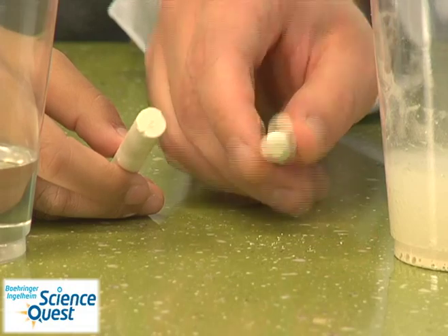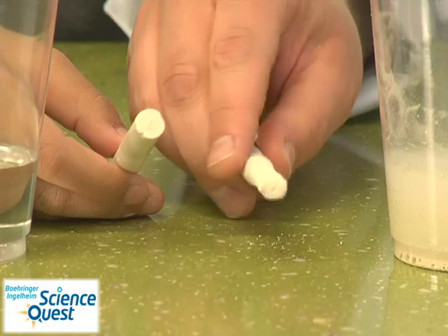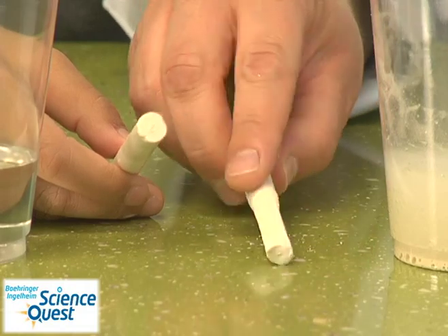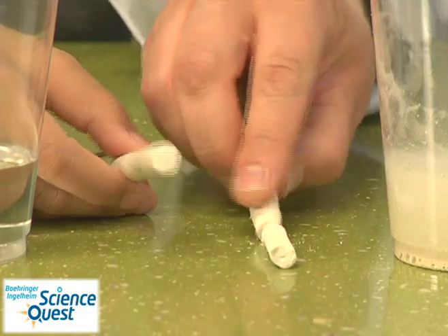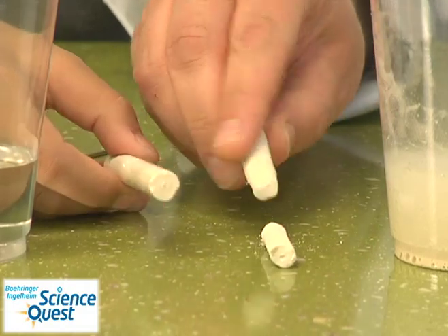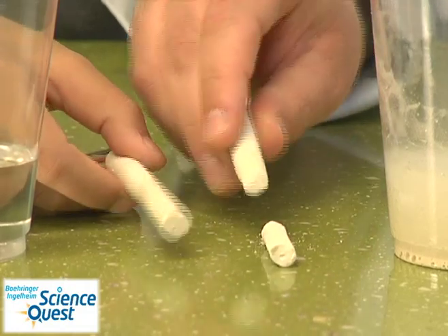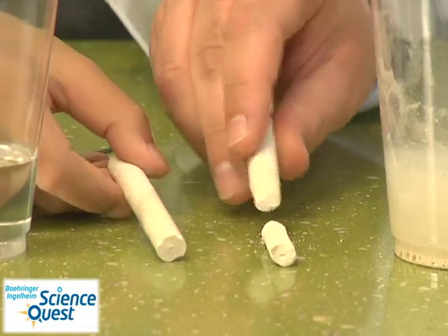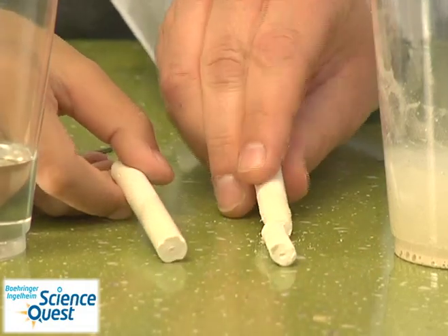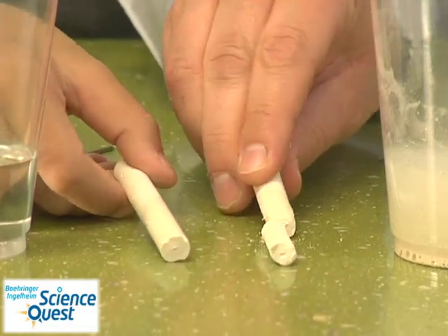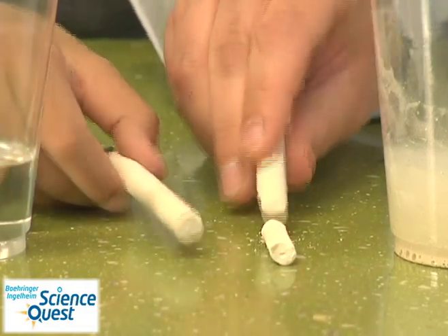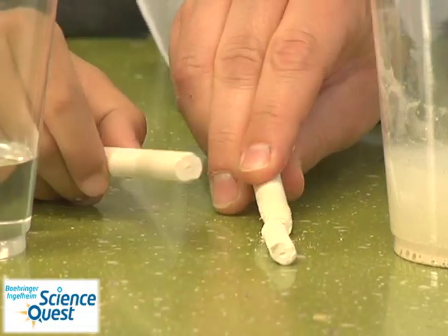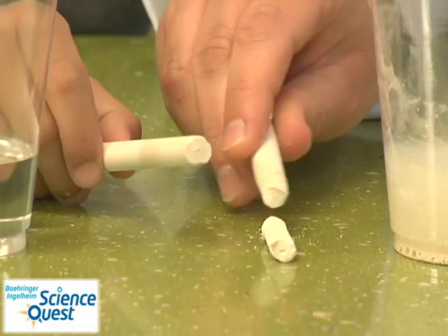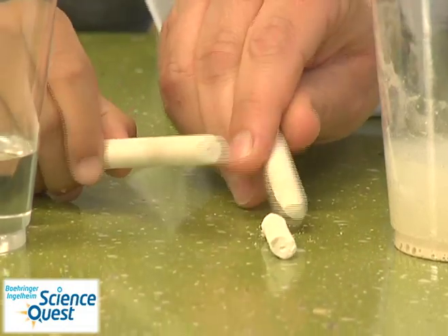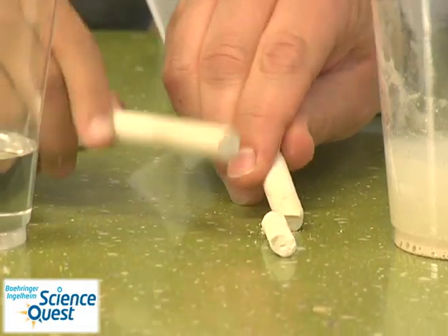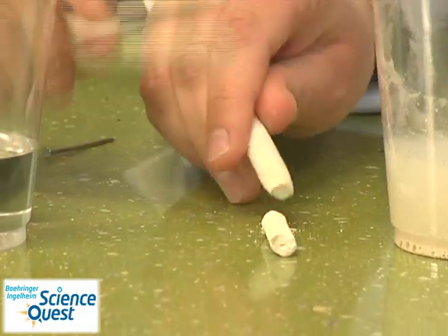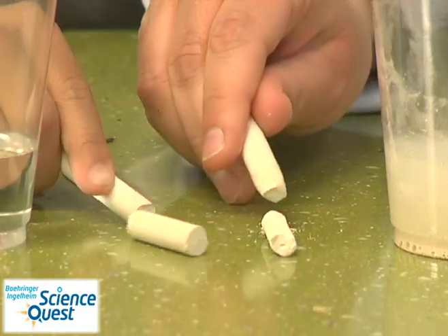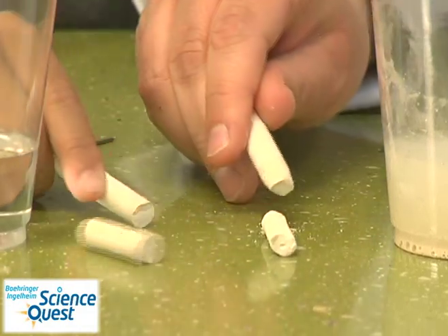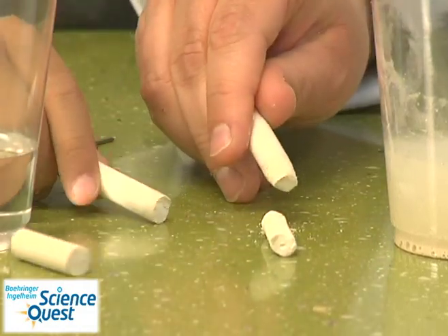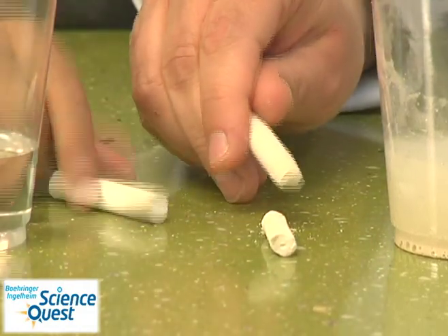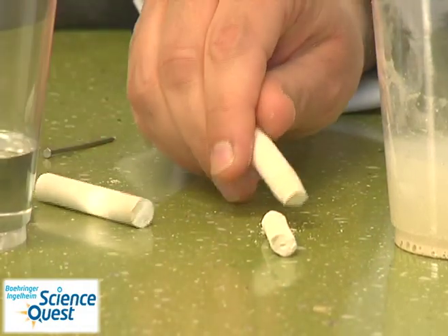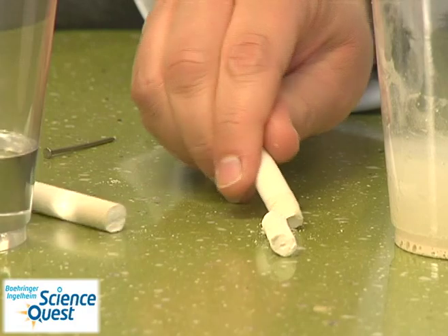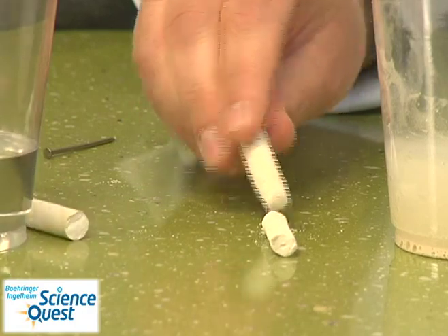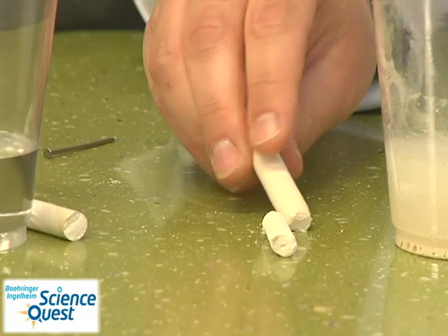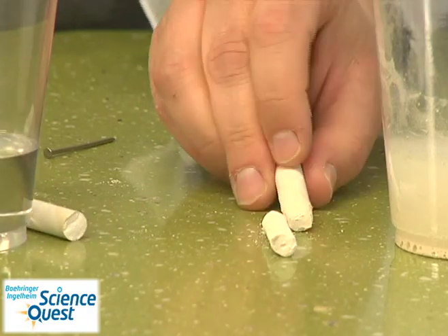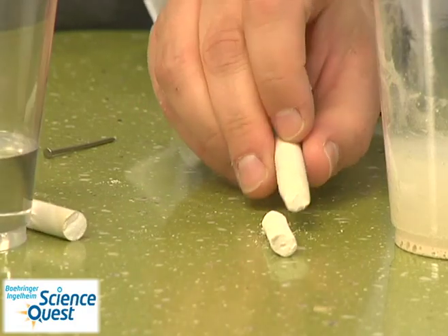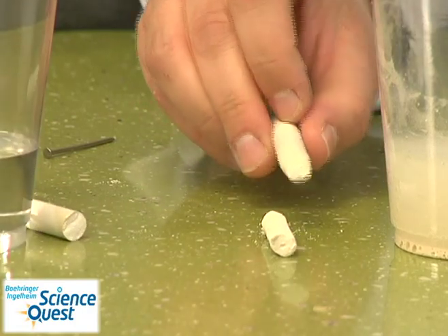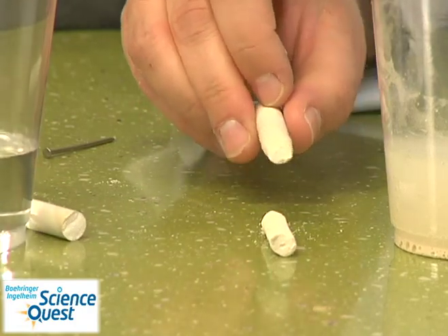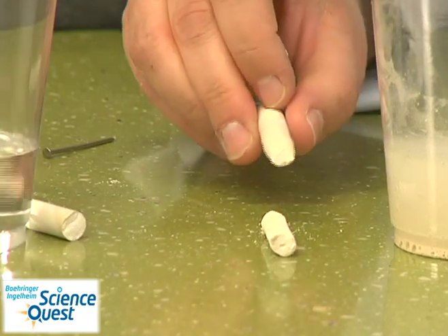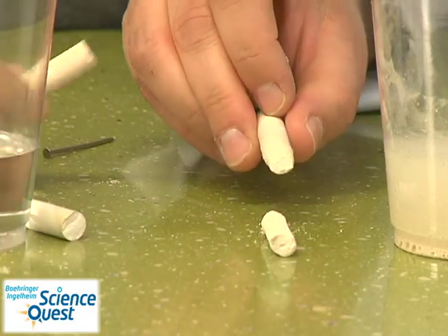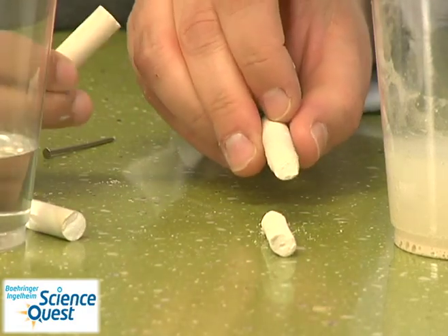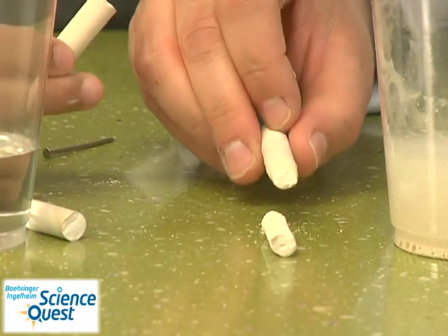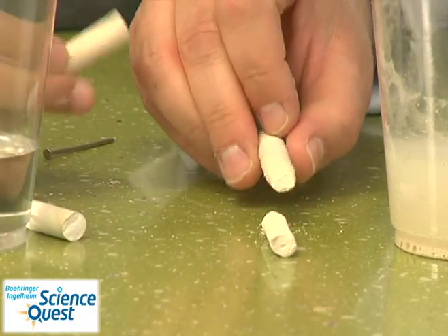You can also play with the chalk and see that the chalk that was in the acid is much easier to break than the chalk that was not in the acid.